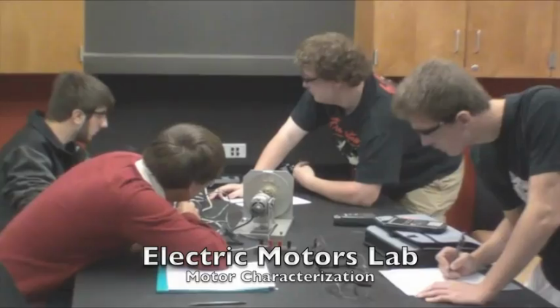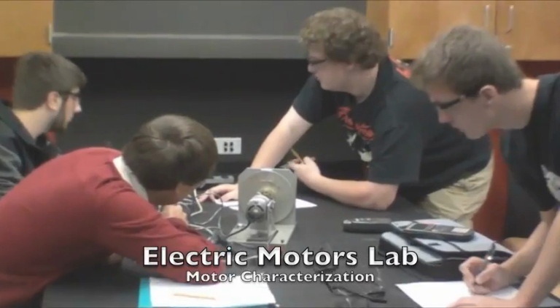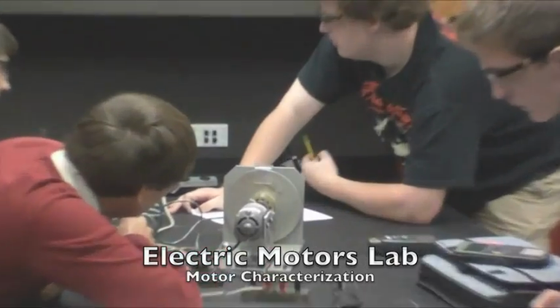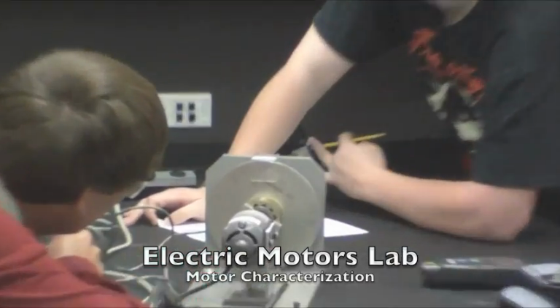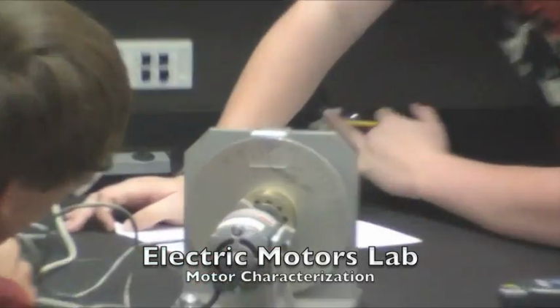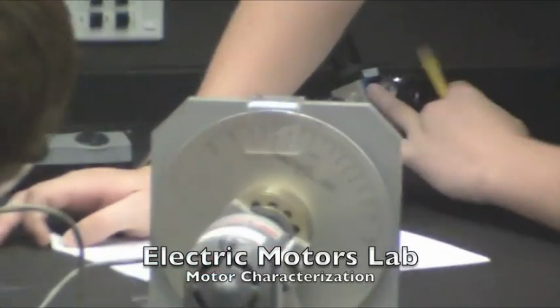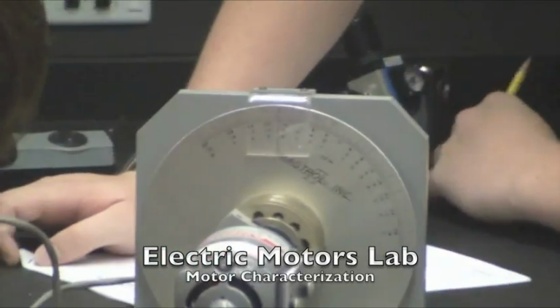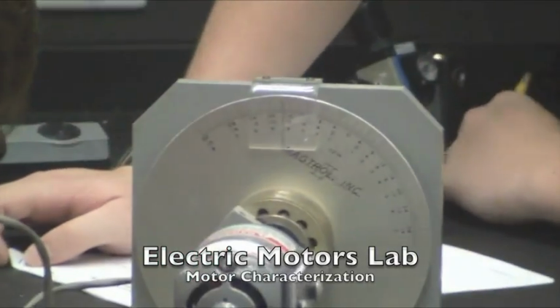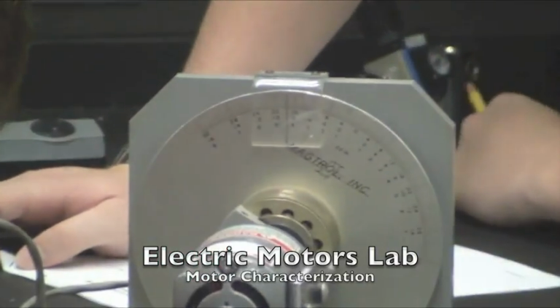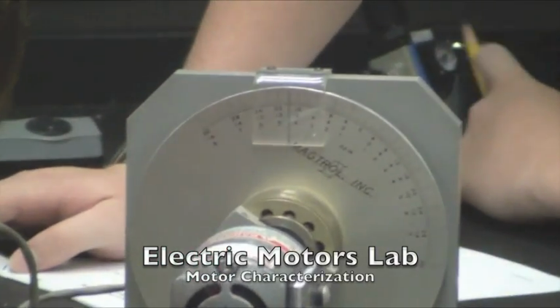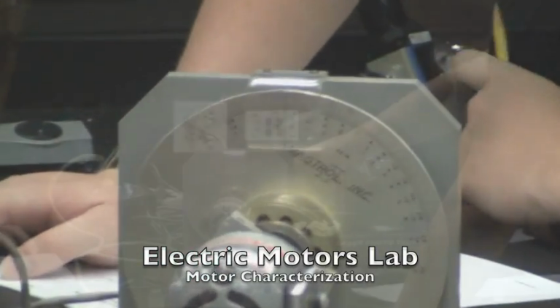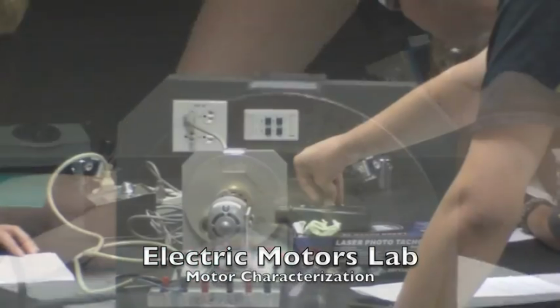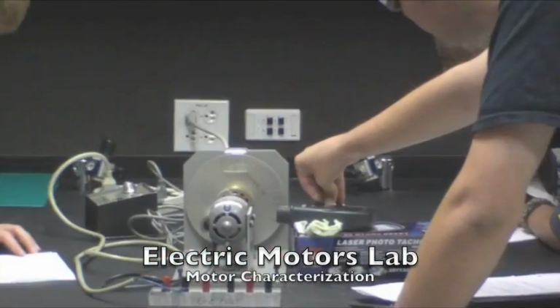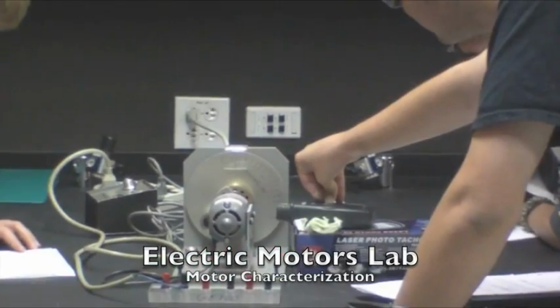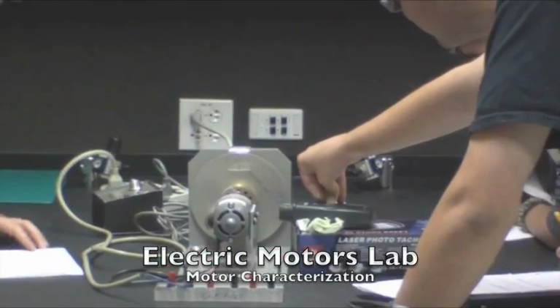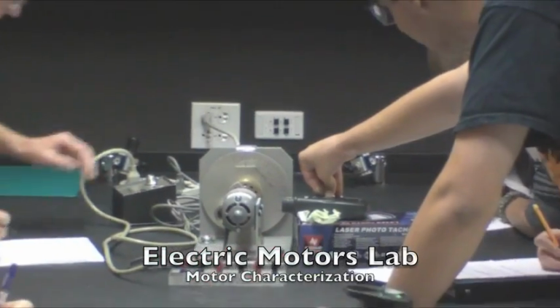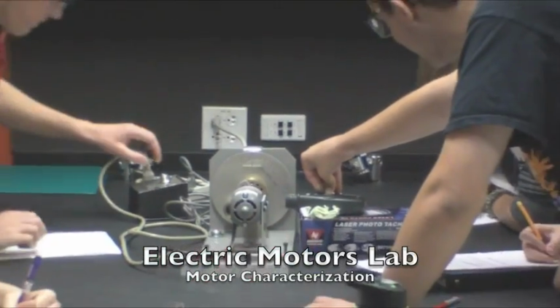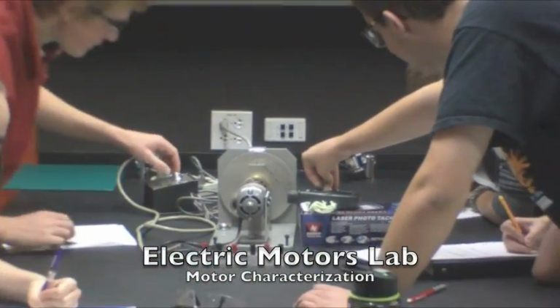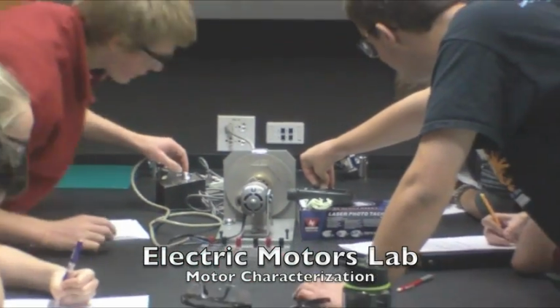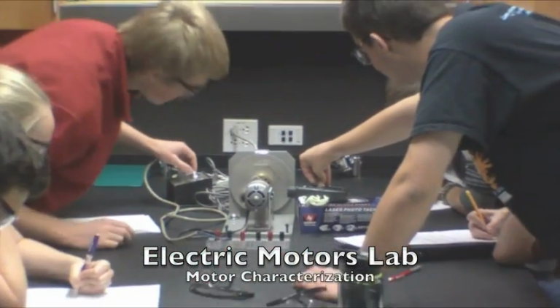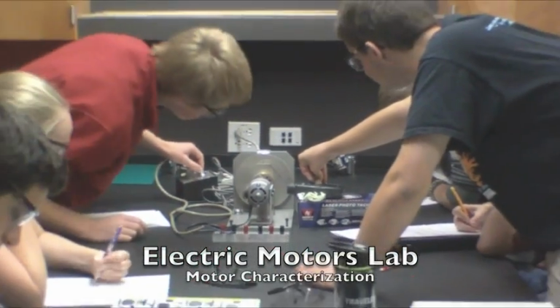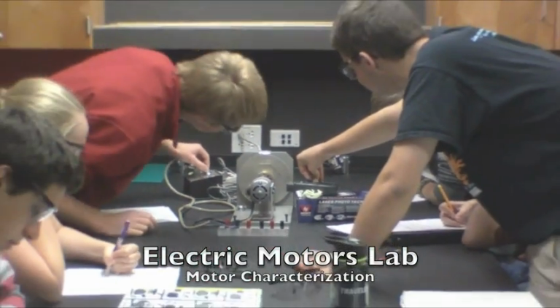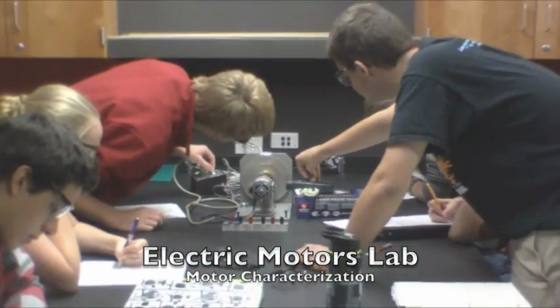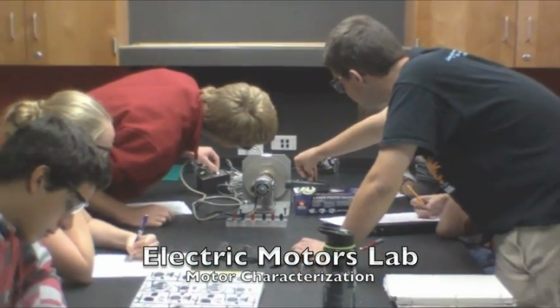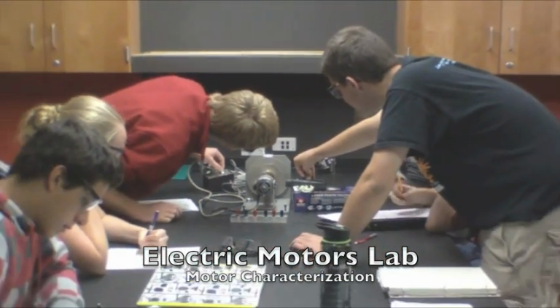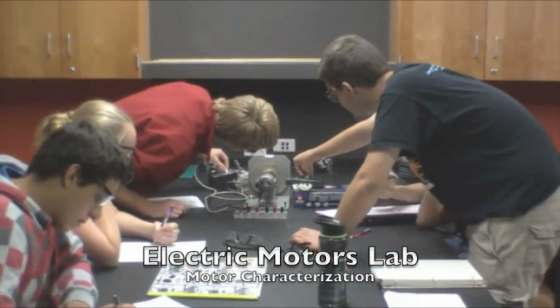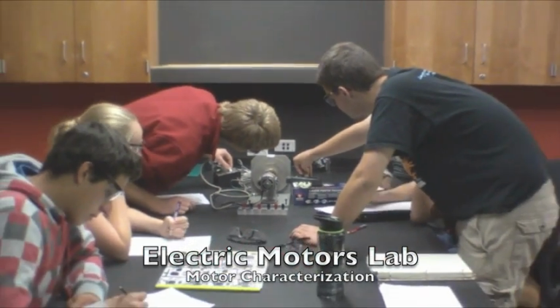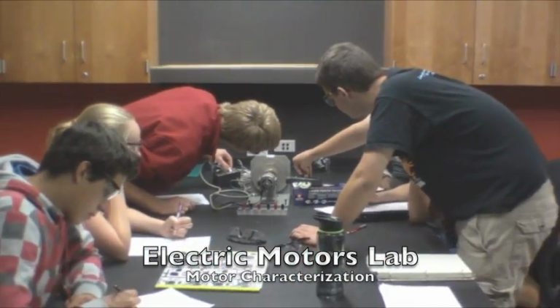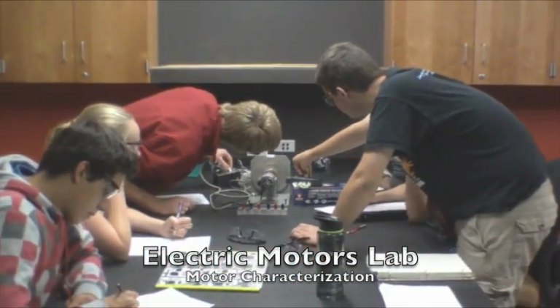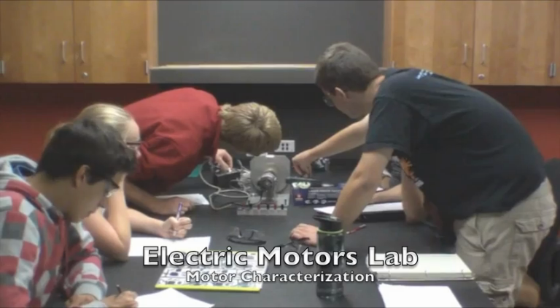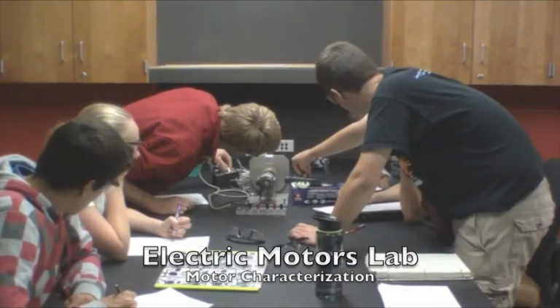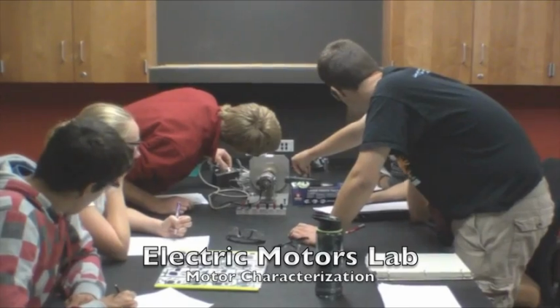The Motor Laboratory taught me how to use electricity and a motor to generate rotational moments and torques.